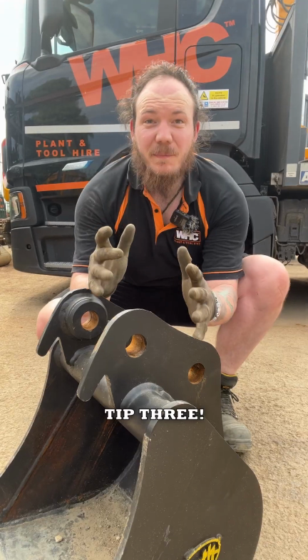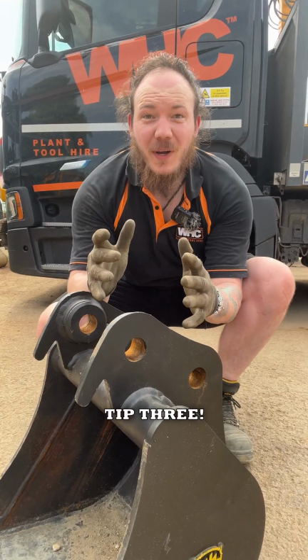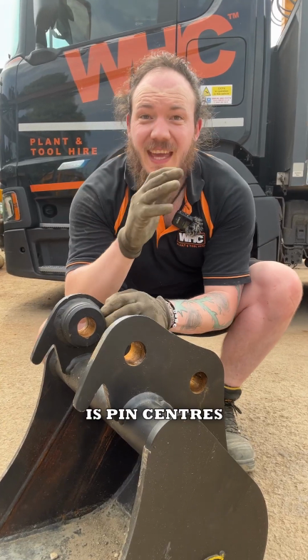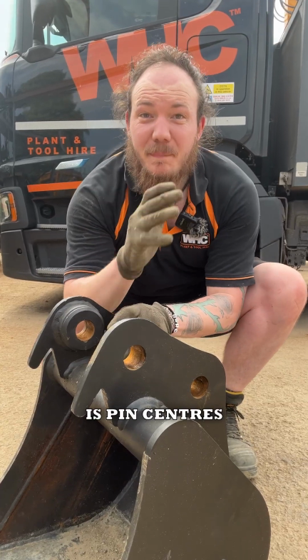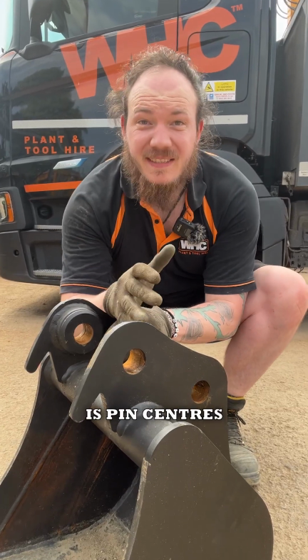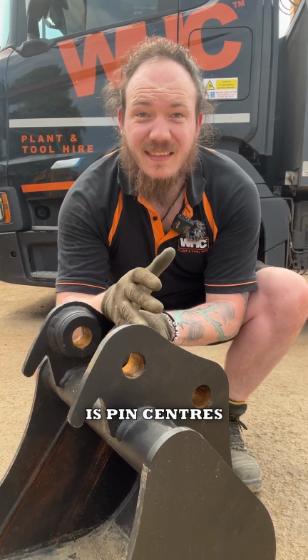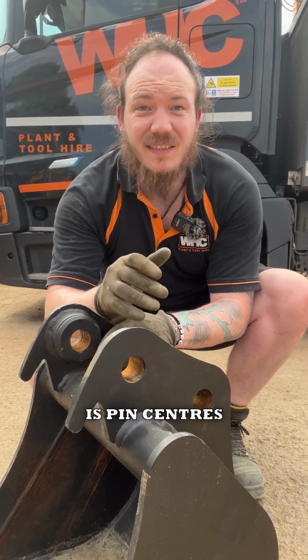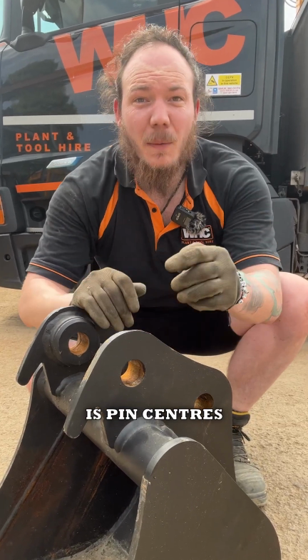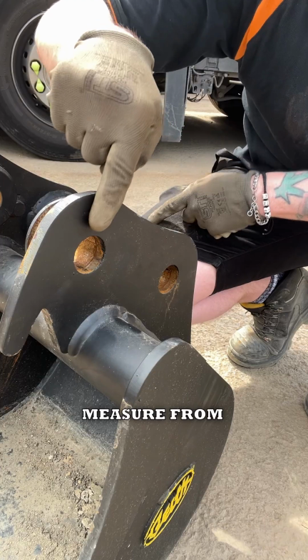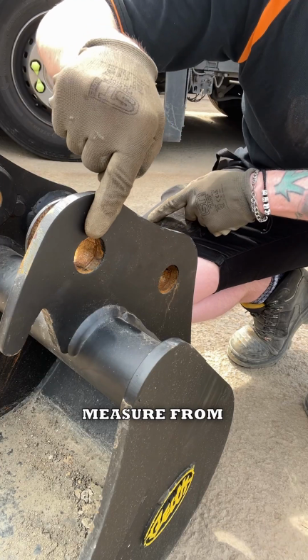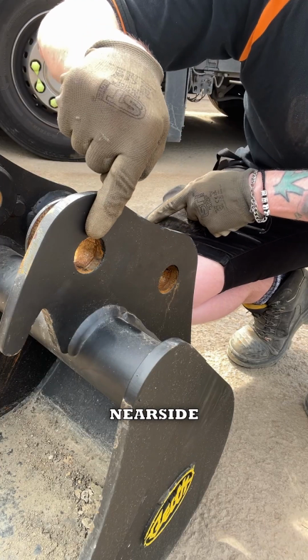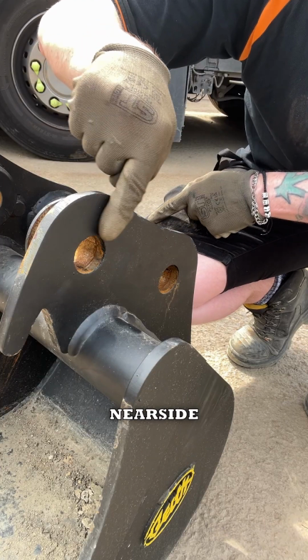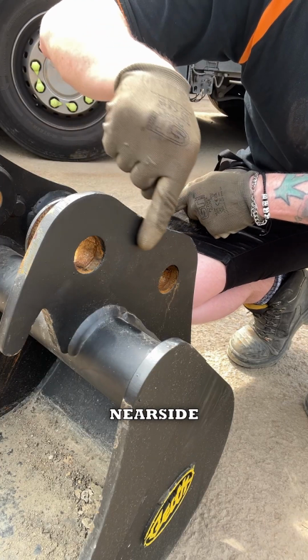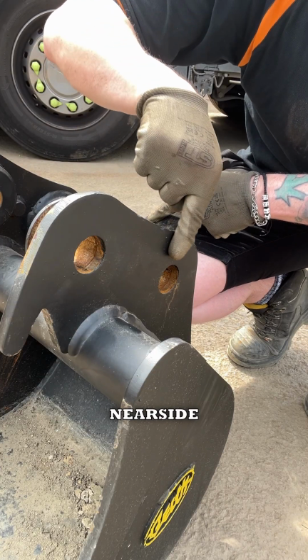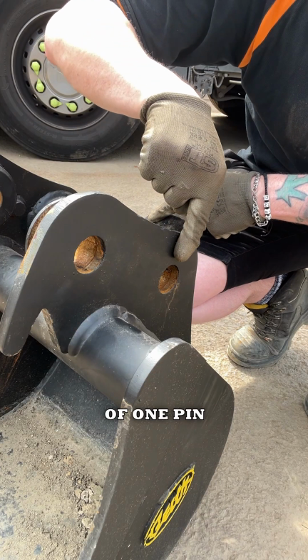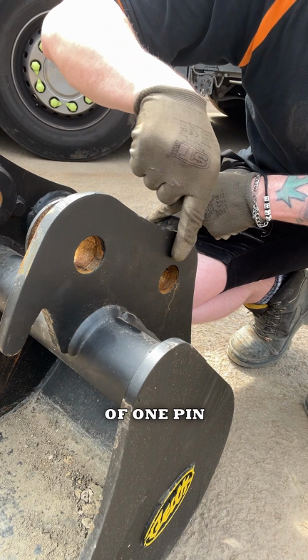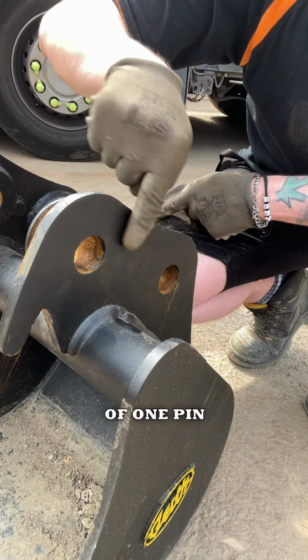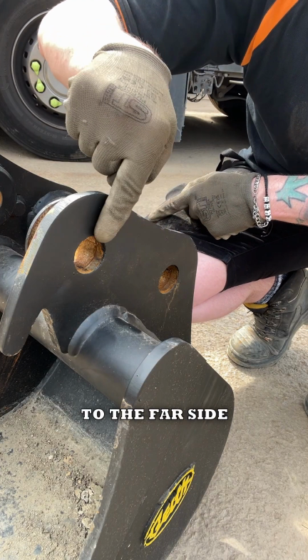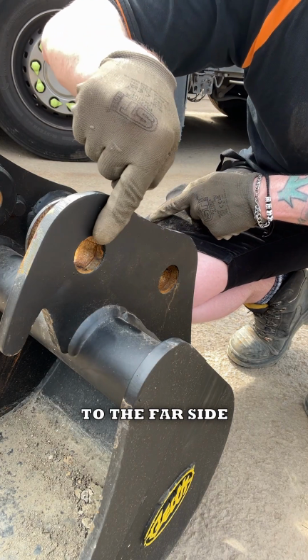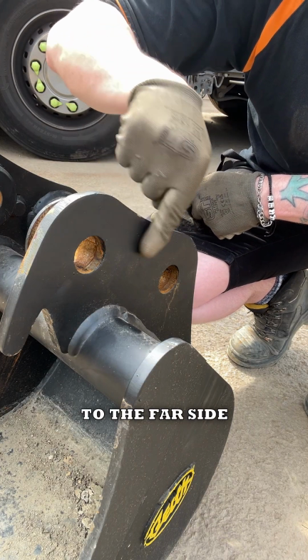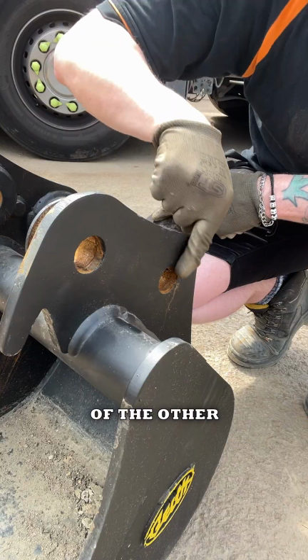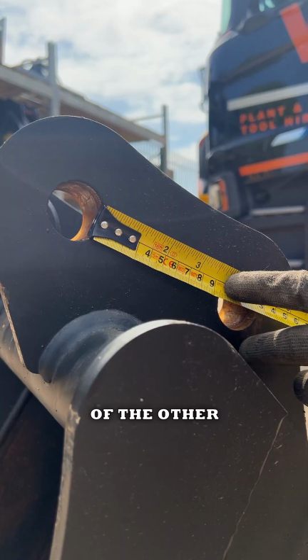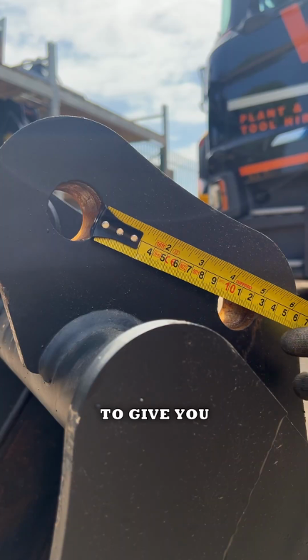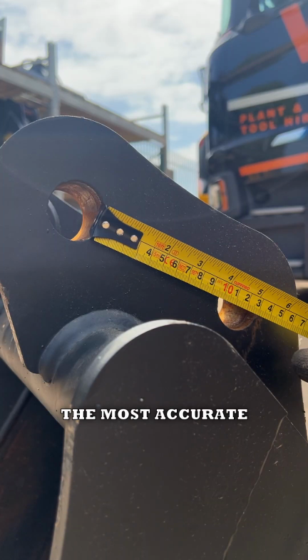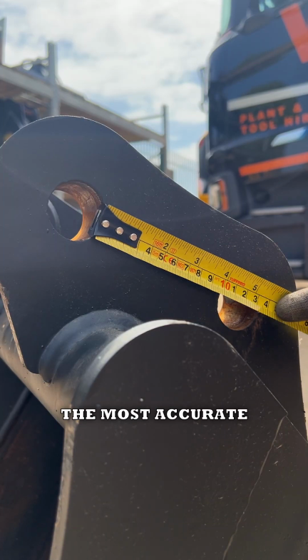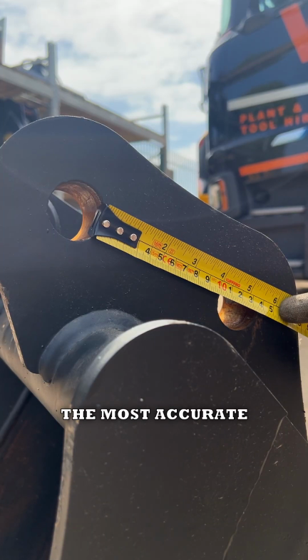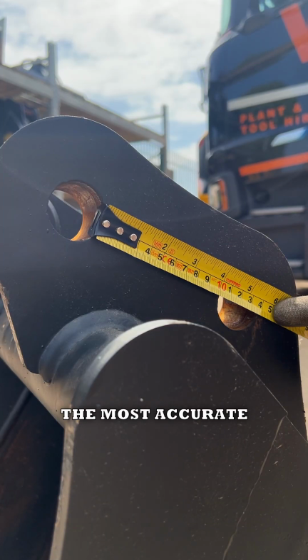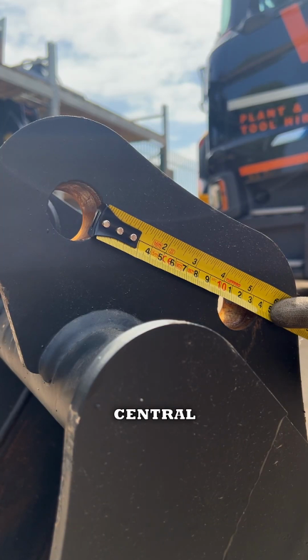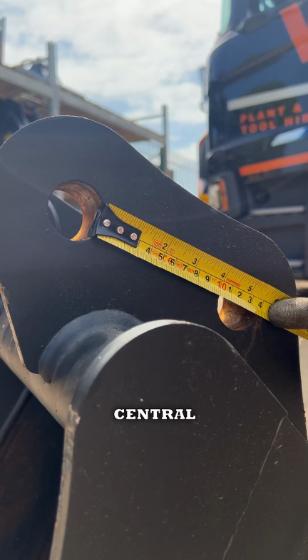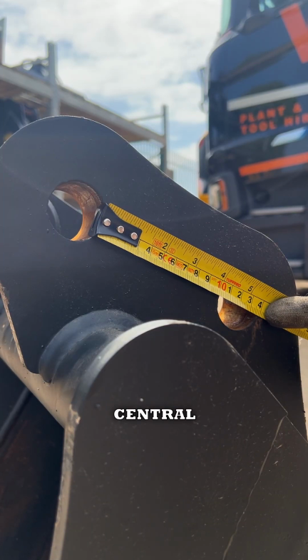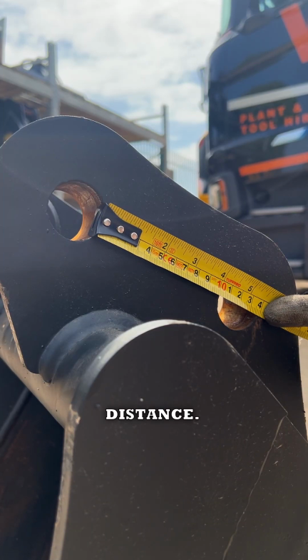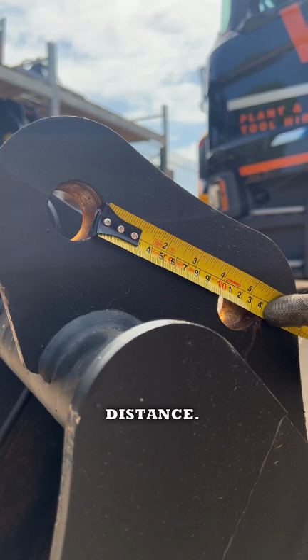Tip three is pin centres. Measure from the near side of one pin to the far side of the other to give you the most accurate central distance.